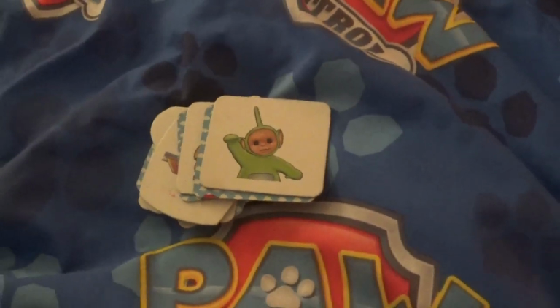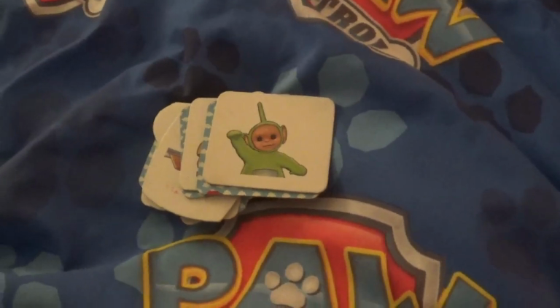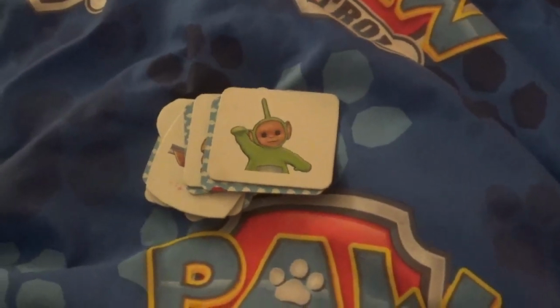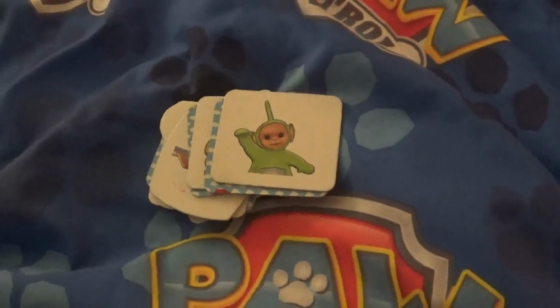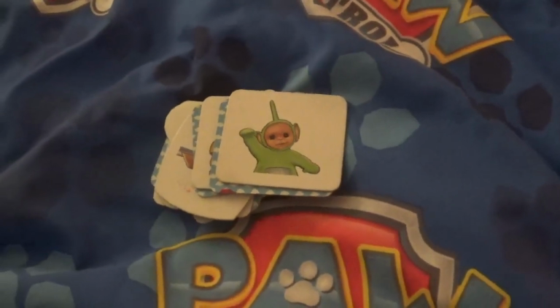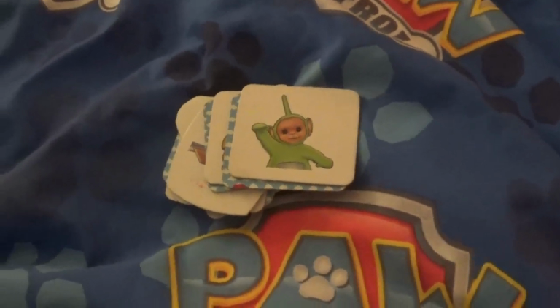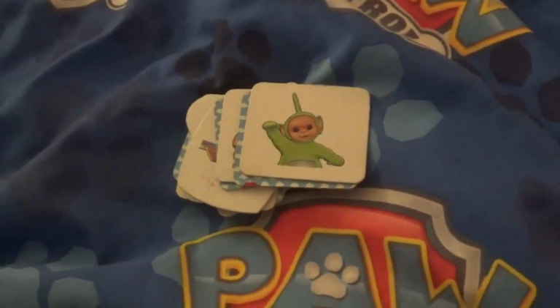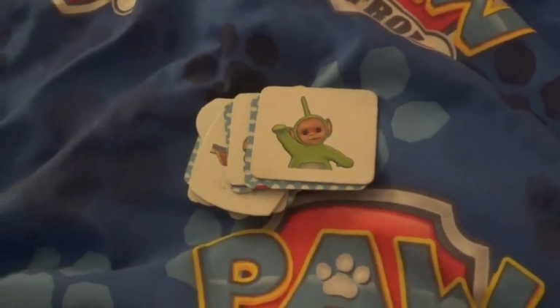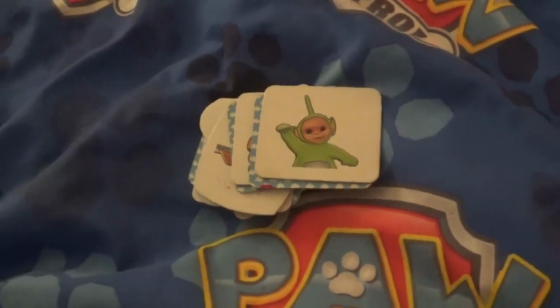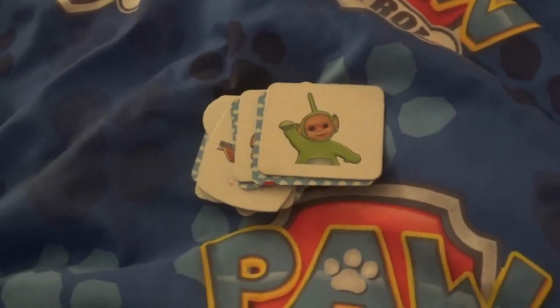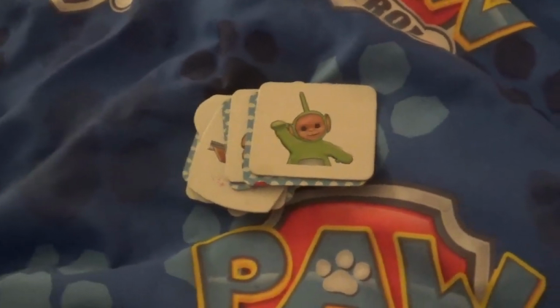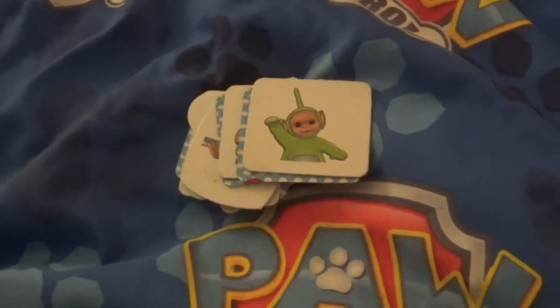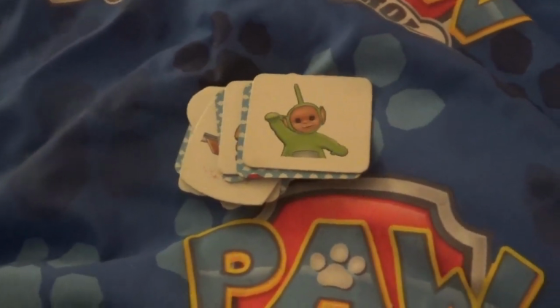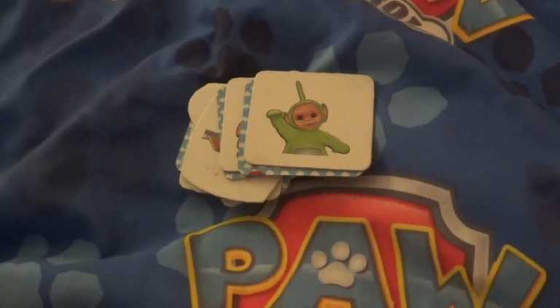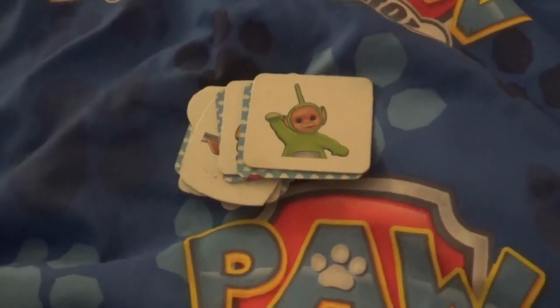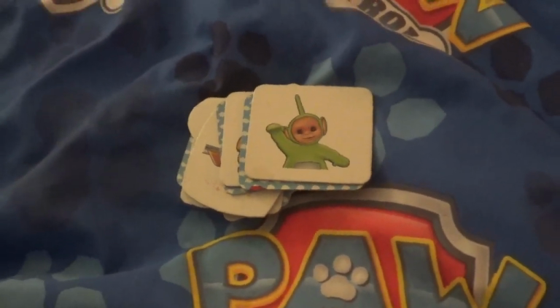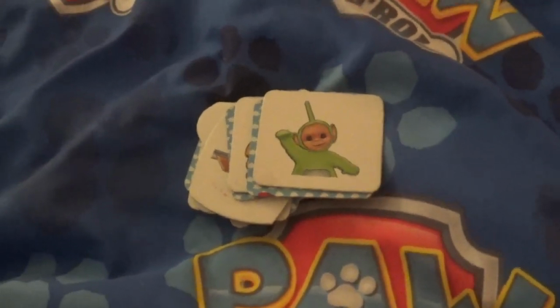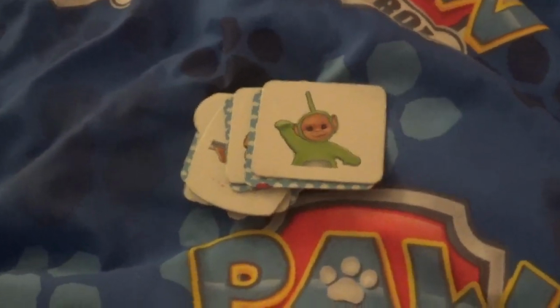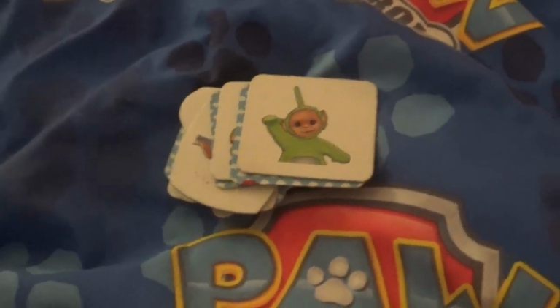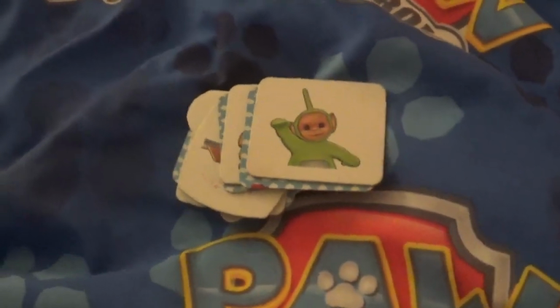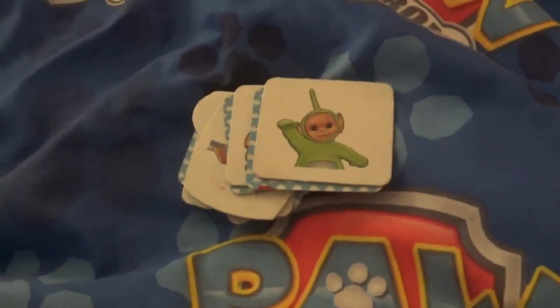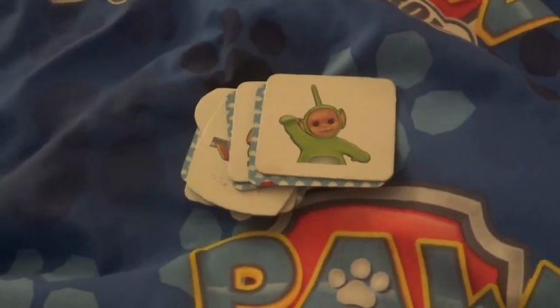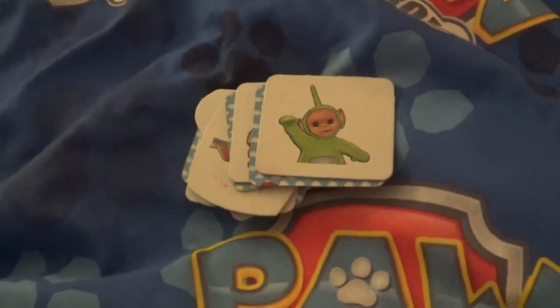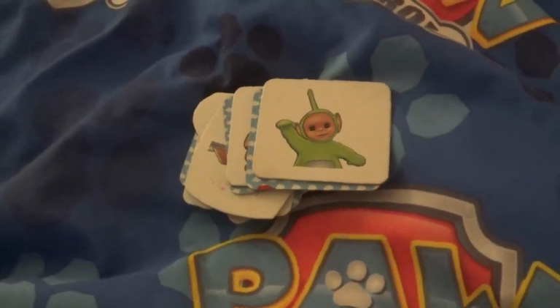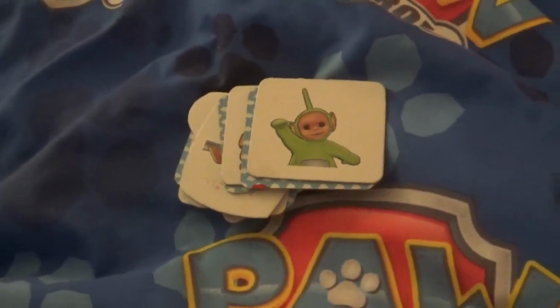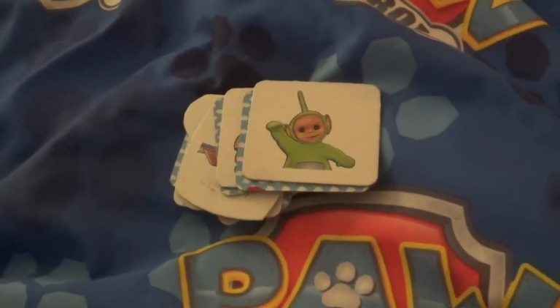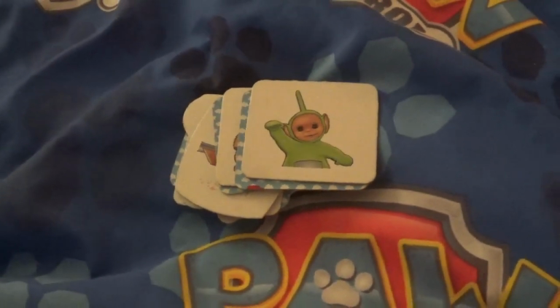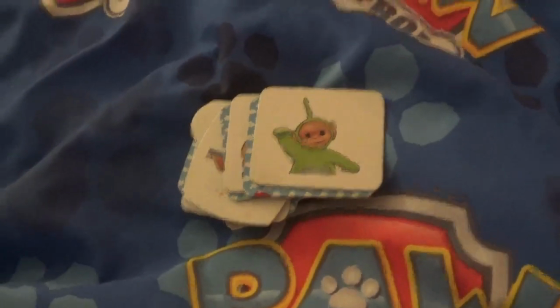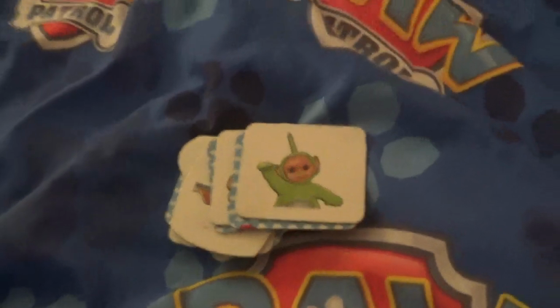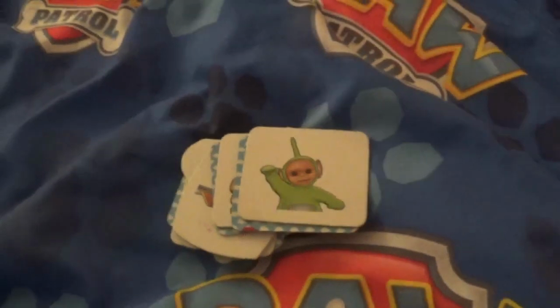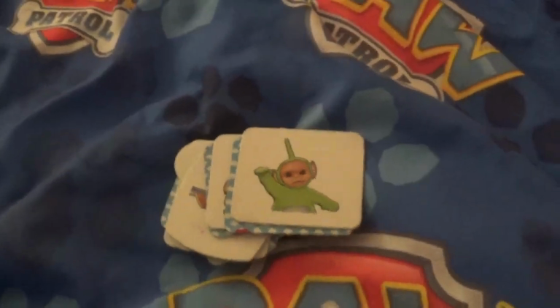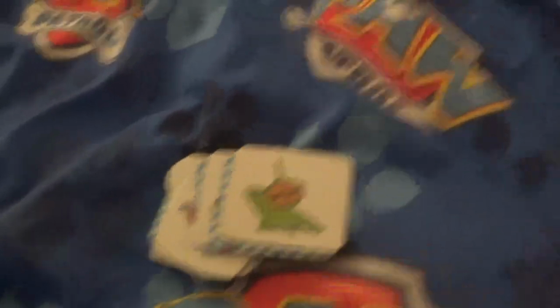Hello, guys. Tonight I'm going to be showing you my memory cards here.